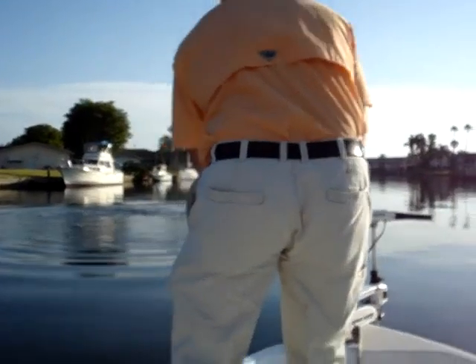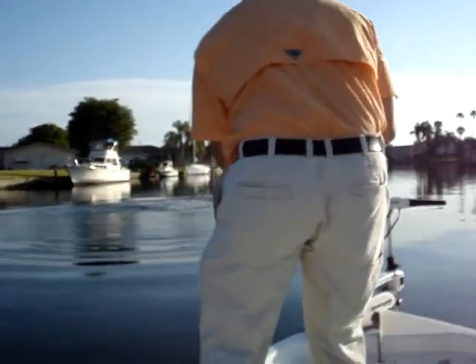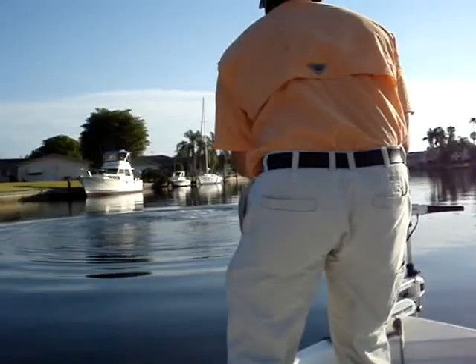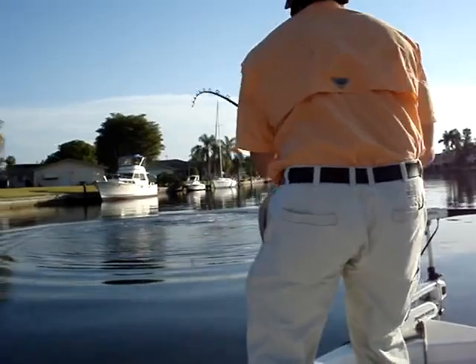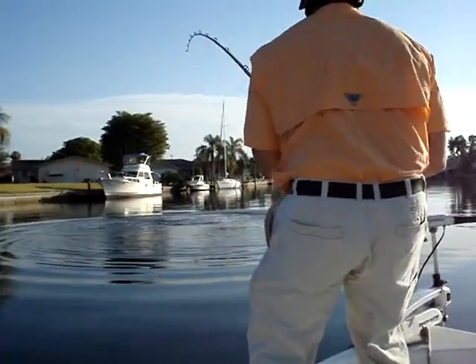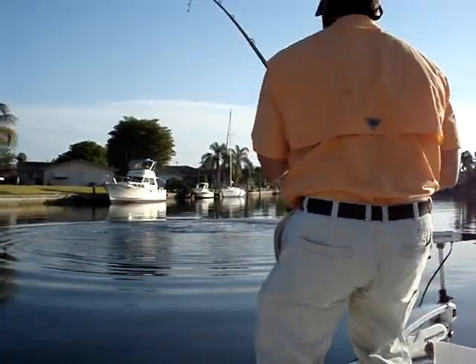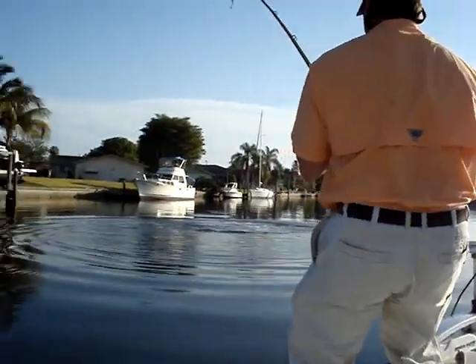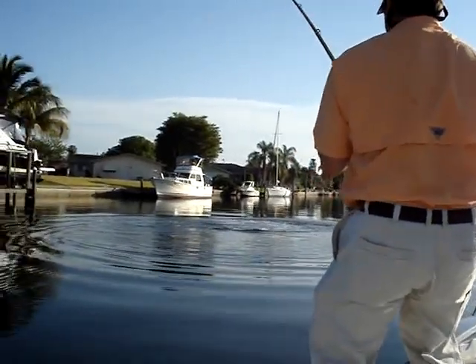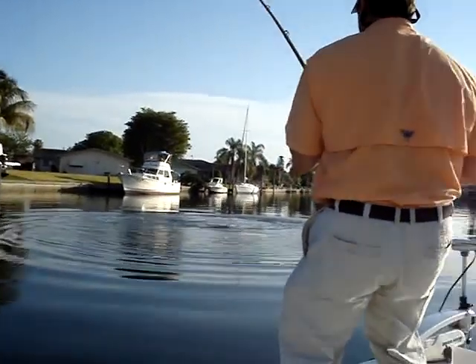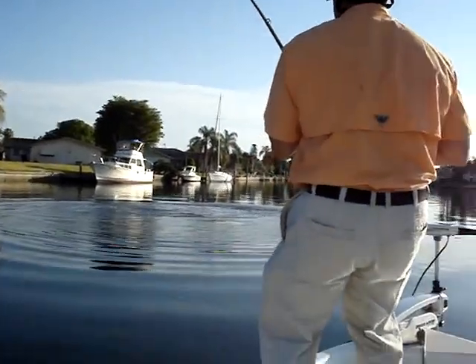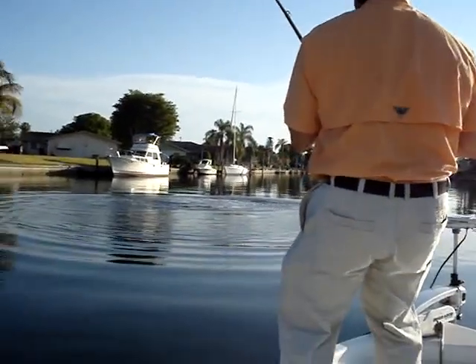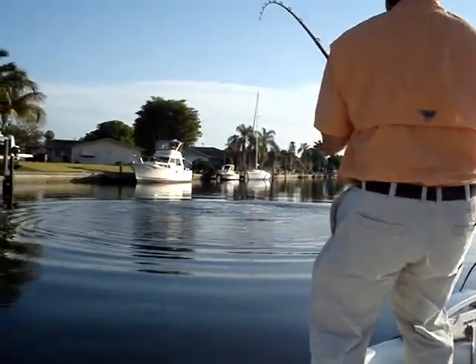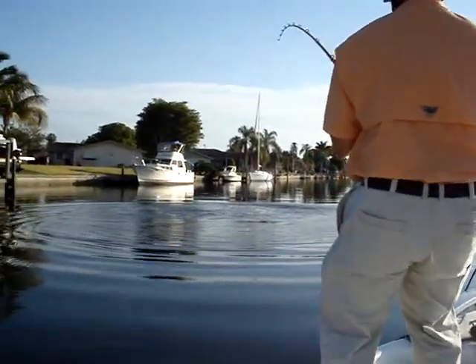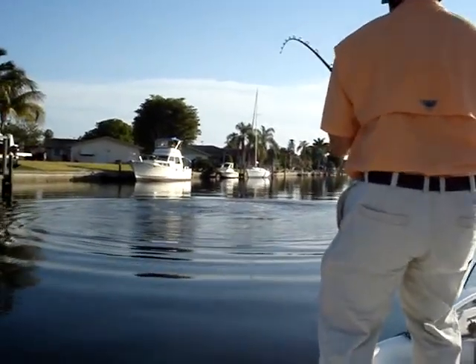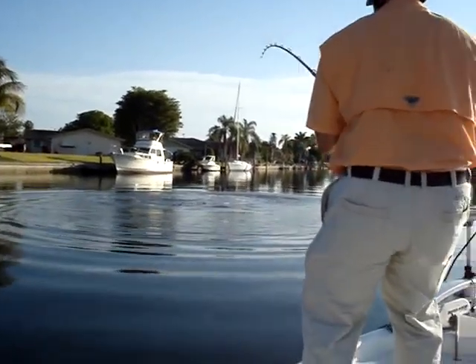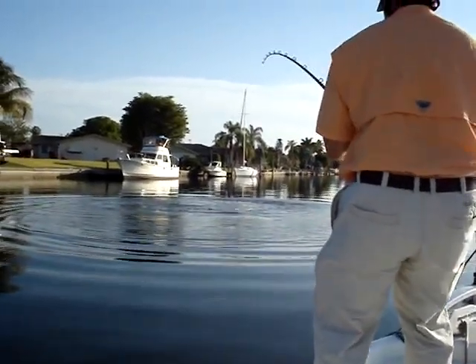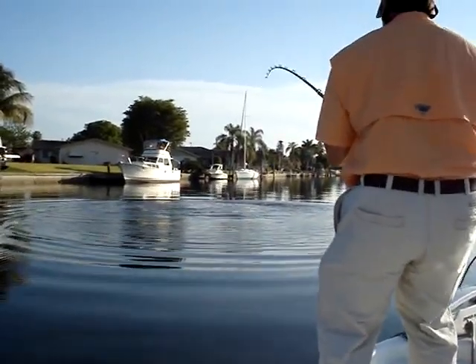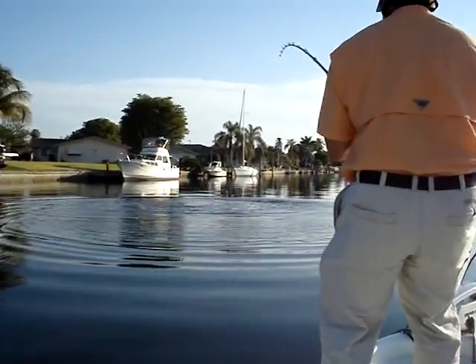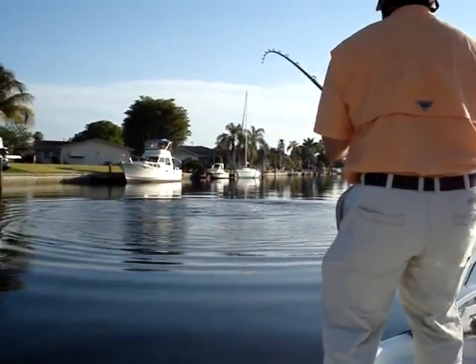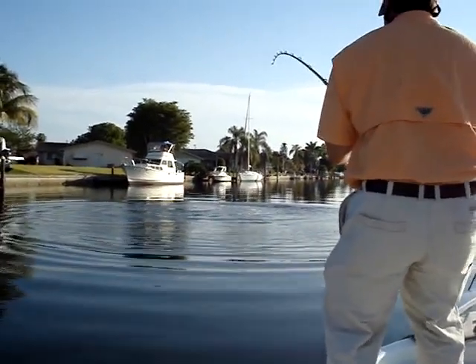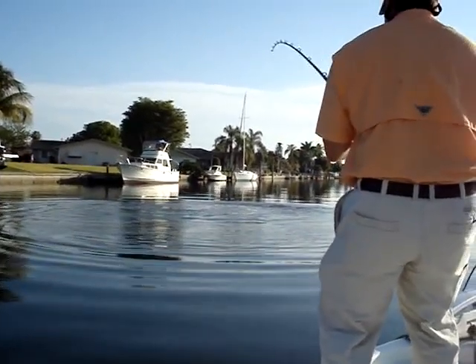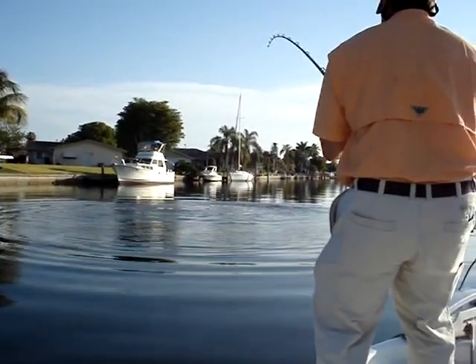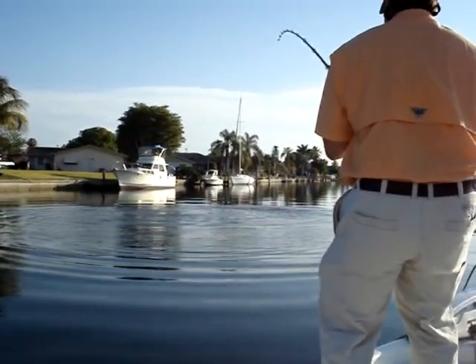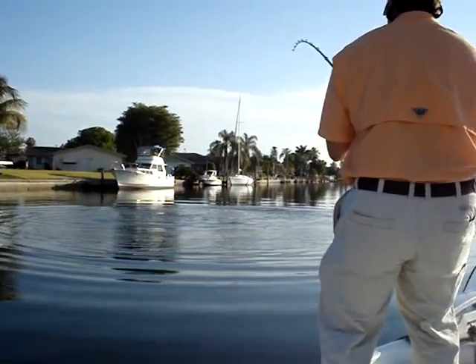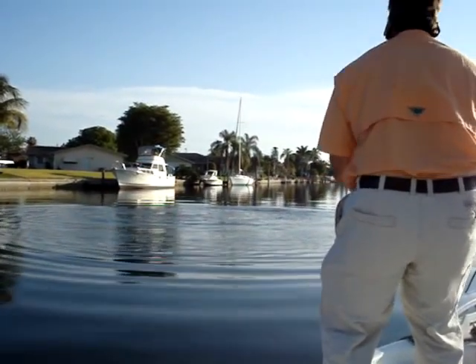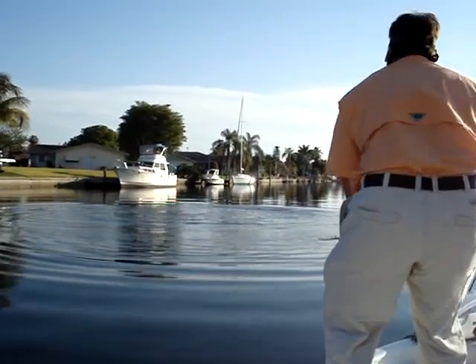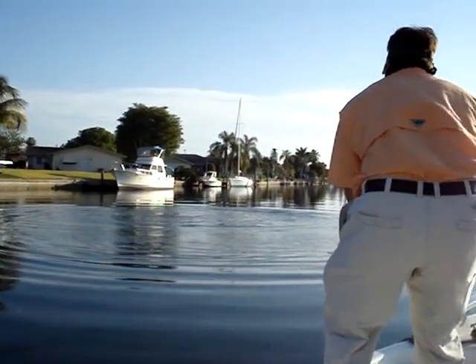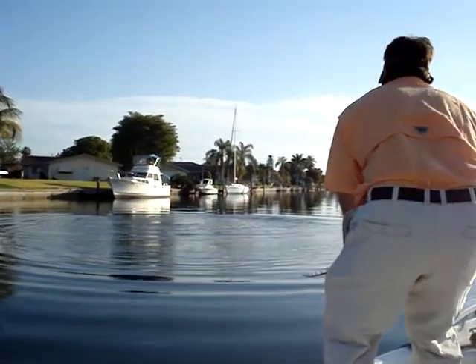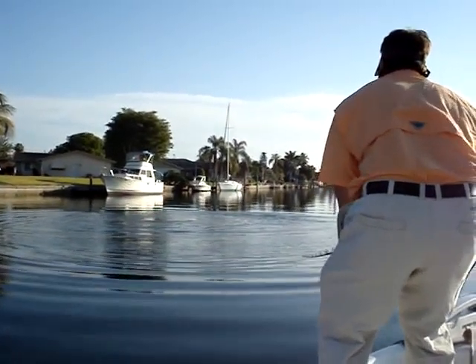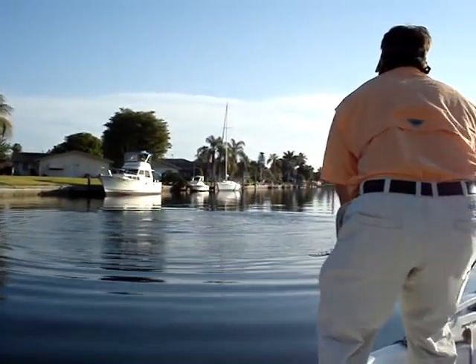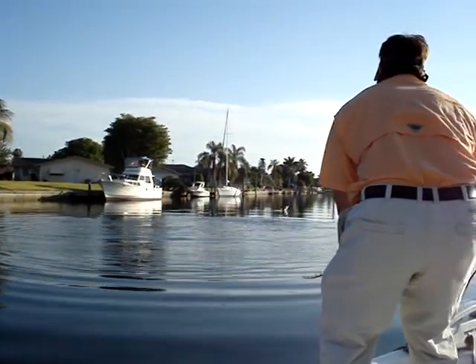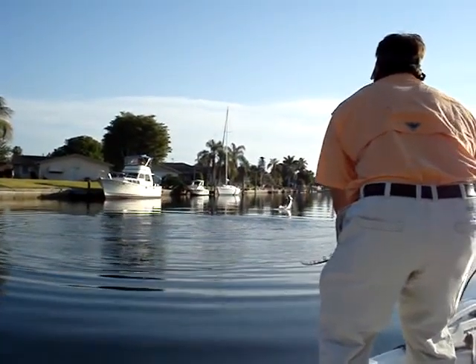Hold him up! Now if he jumps, bow! If he... no!